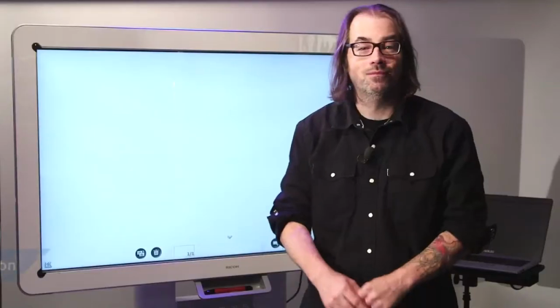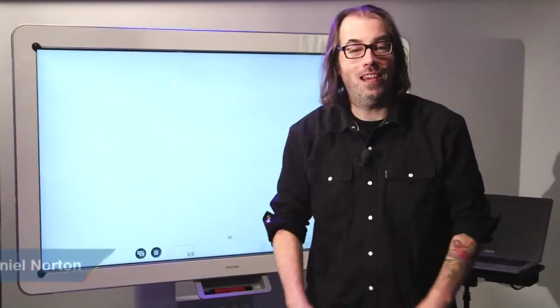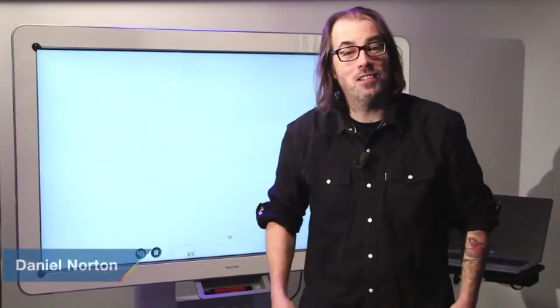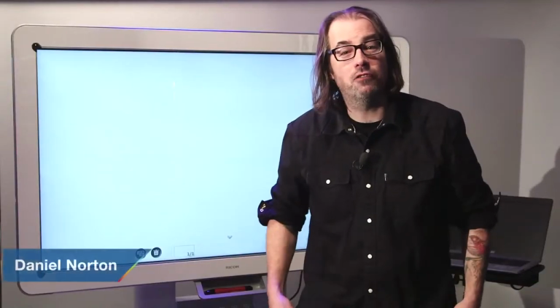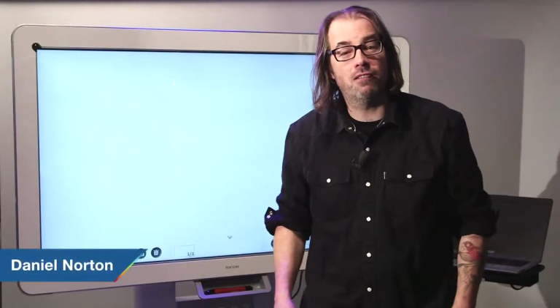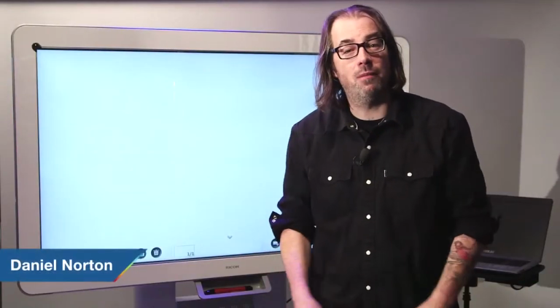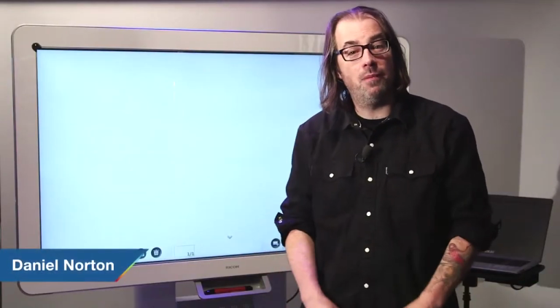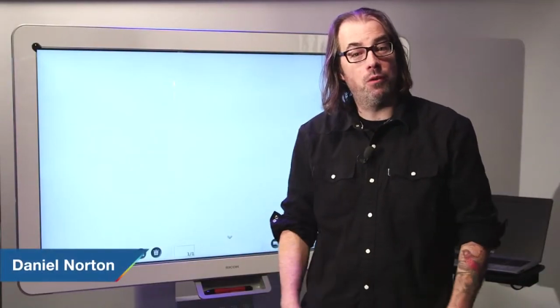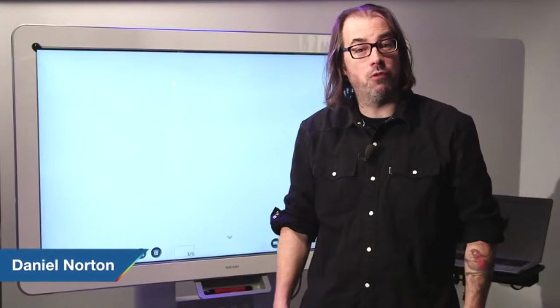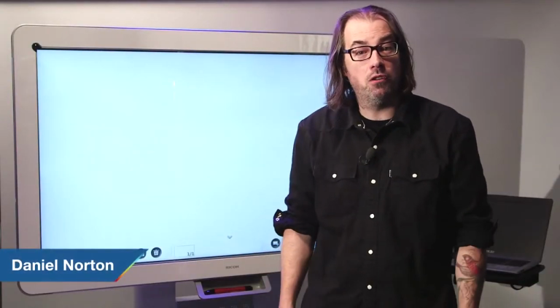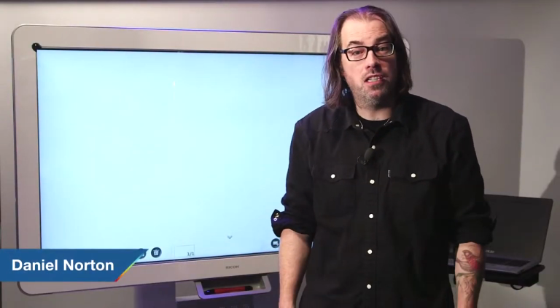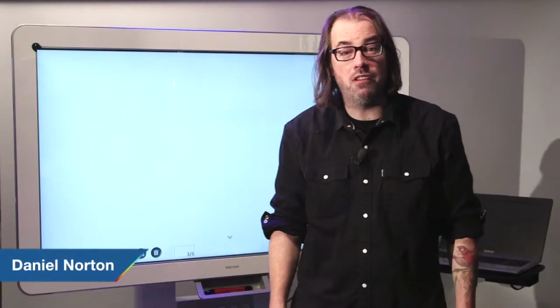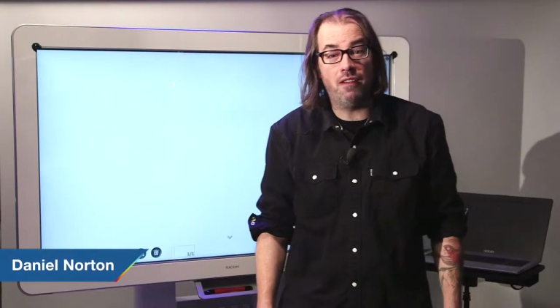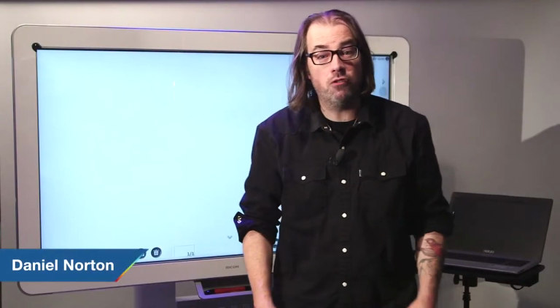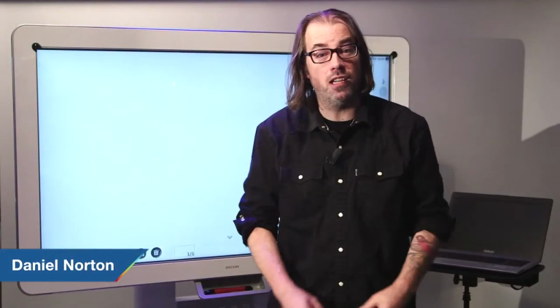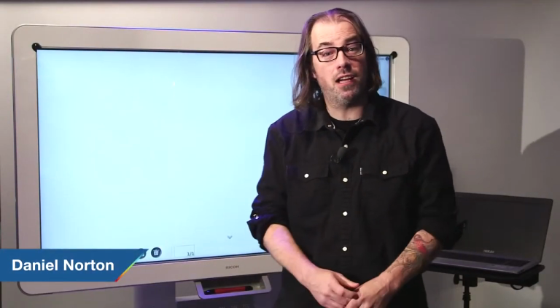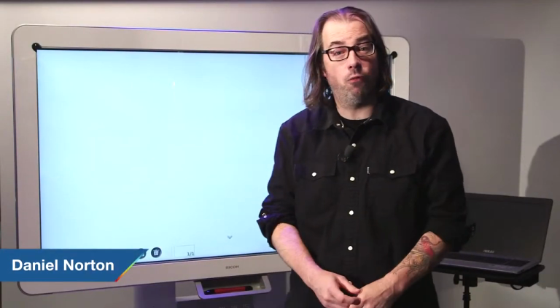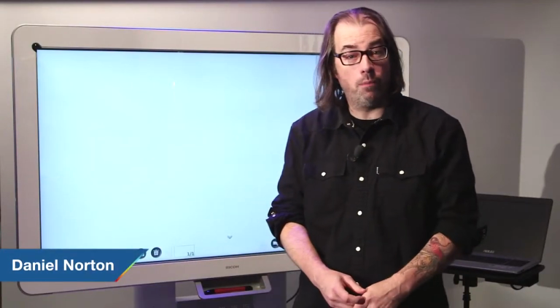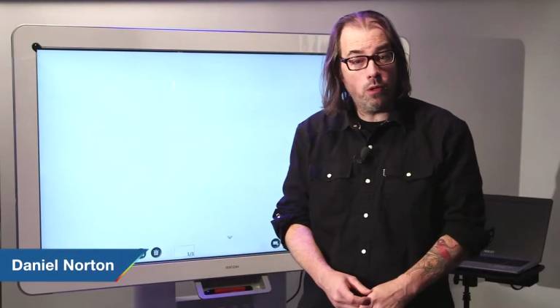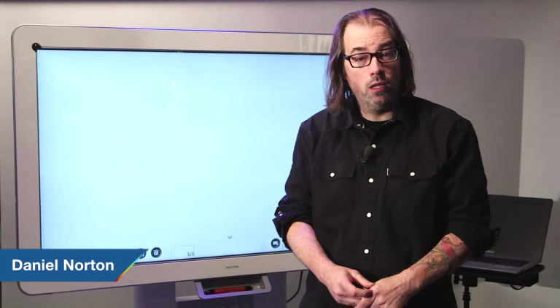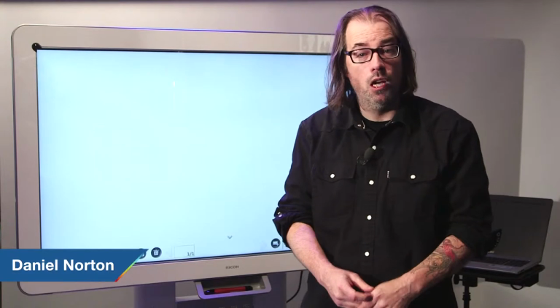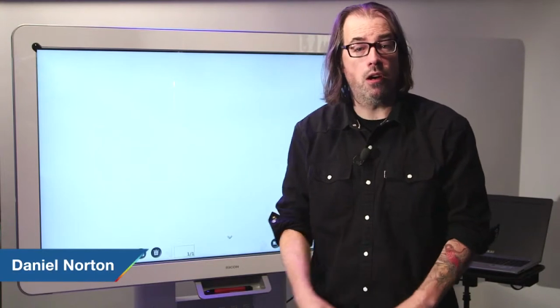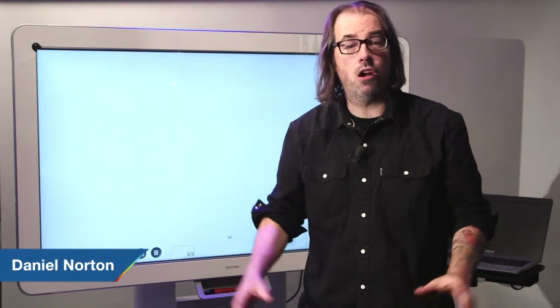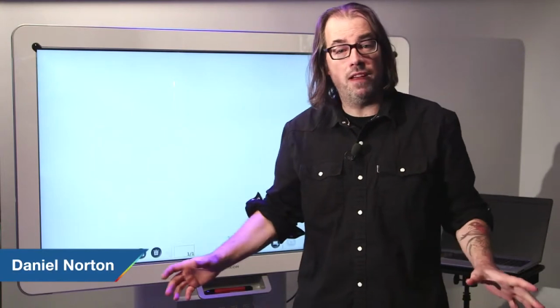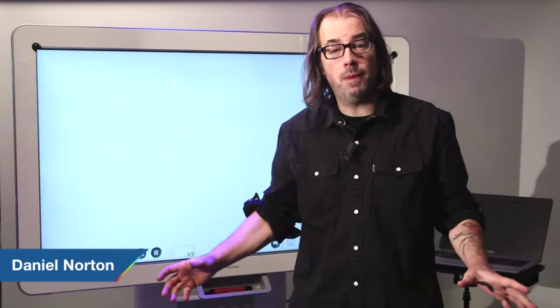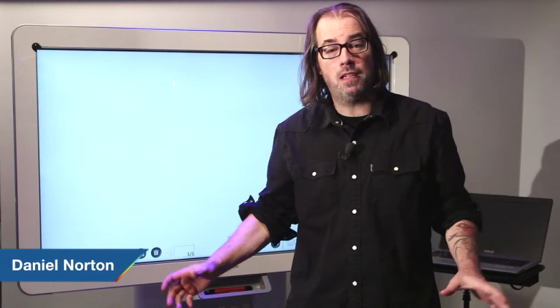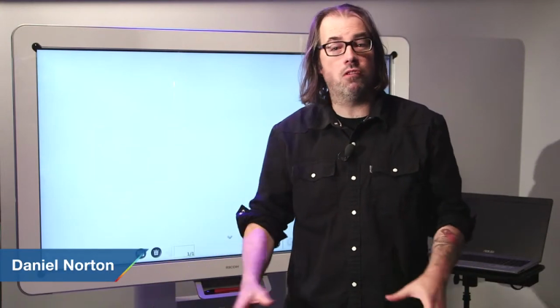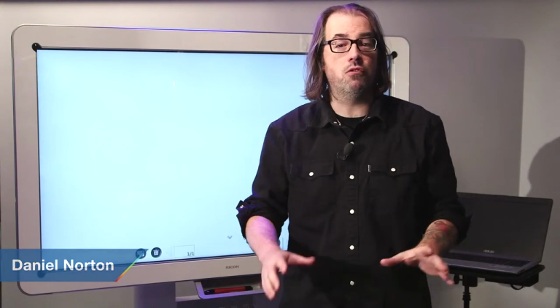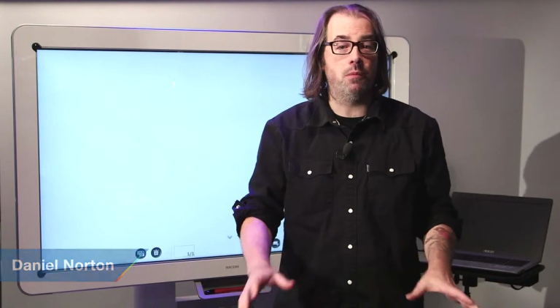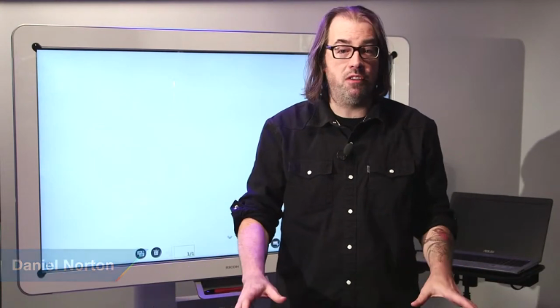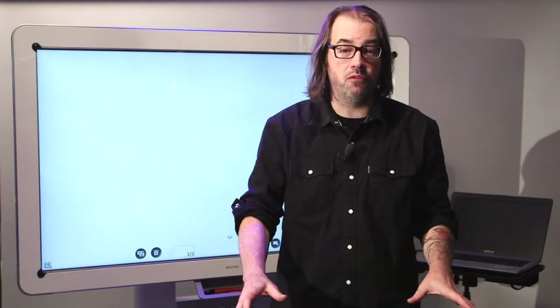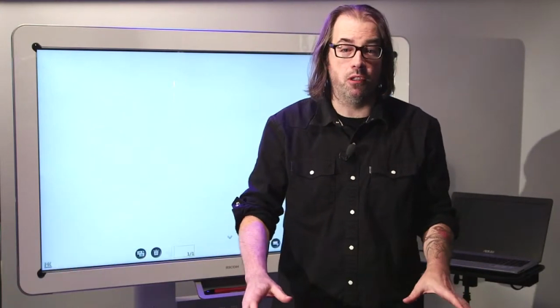Hey, this is Daniel from Adorama. I'm here with the Ricoh D5500 interactive whiteboard. We're here in our event space and I'm going to run through some of the features for you.